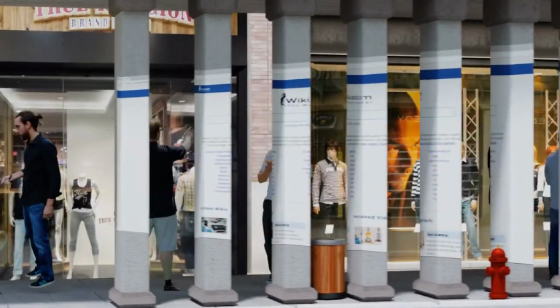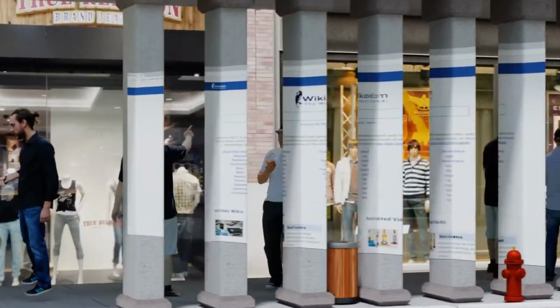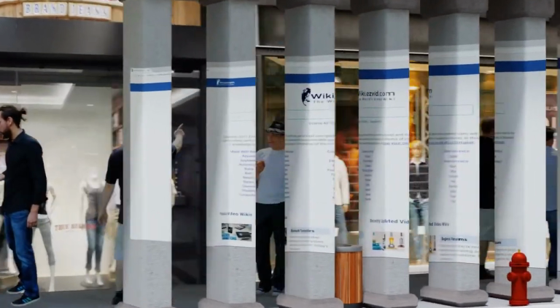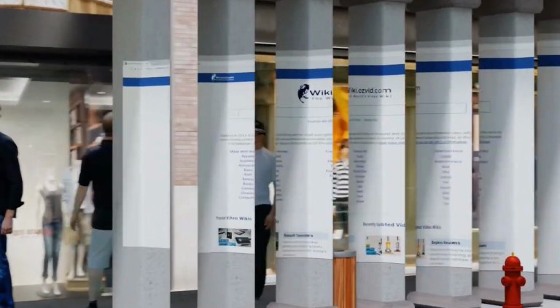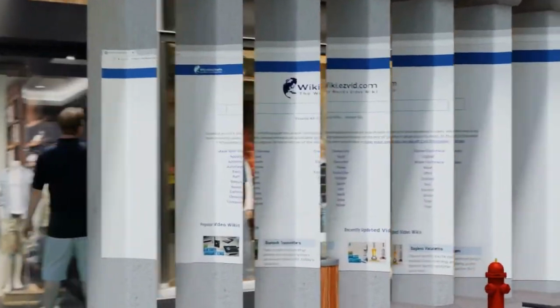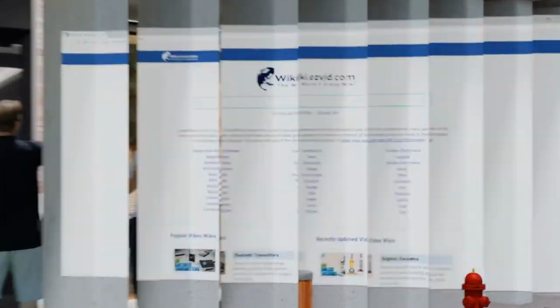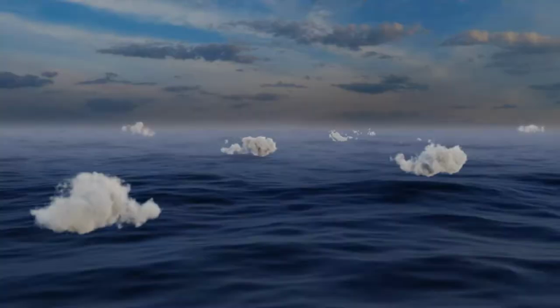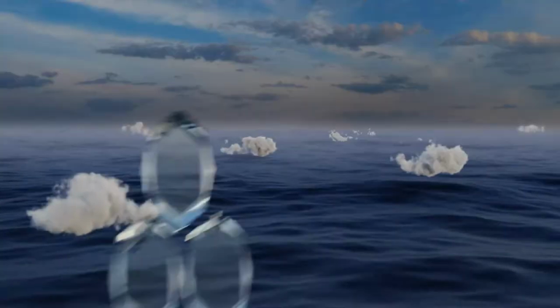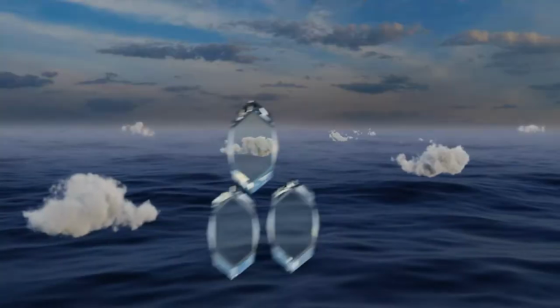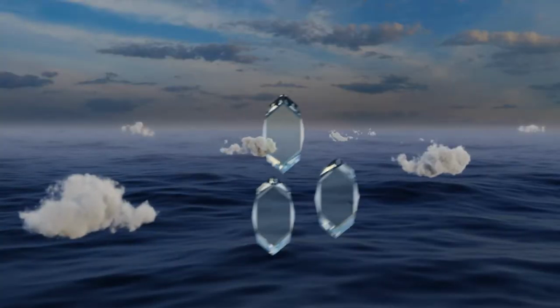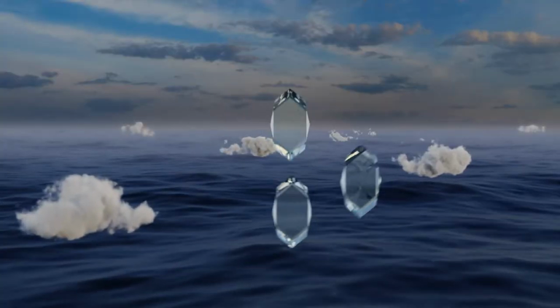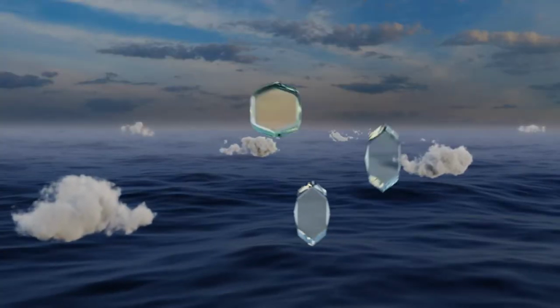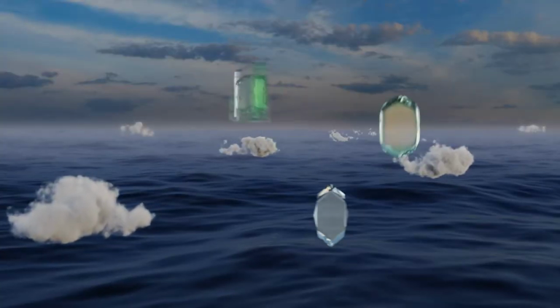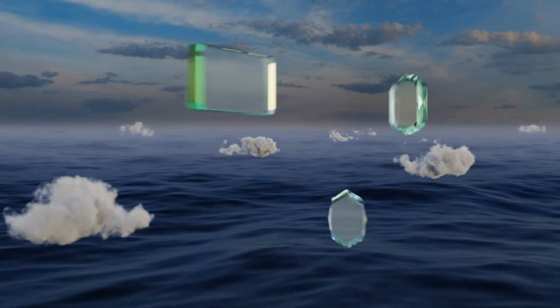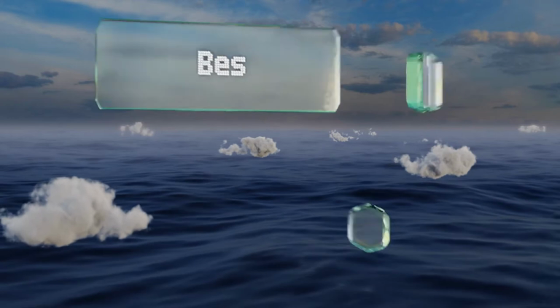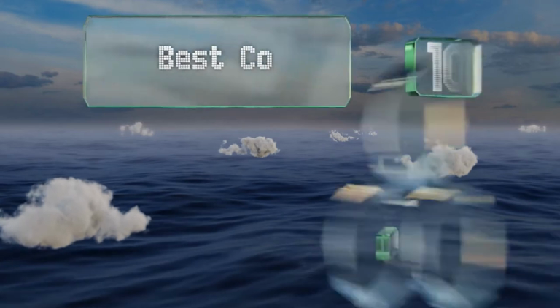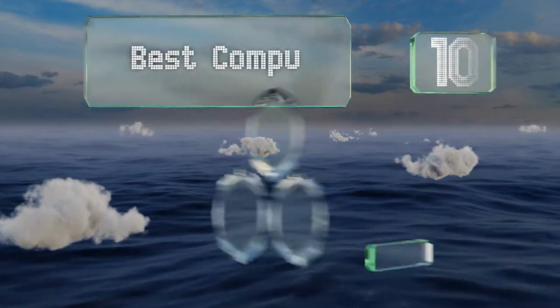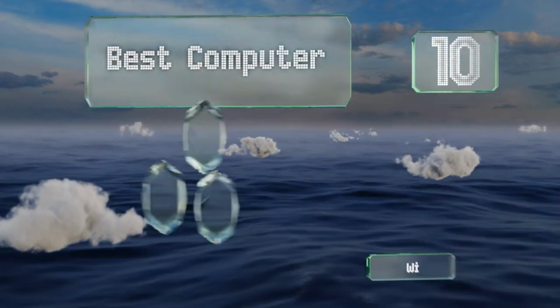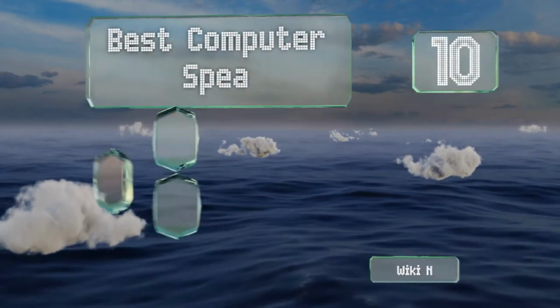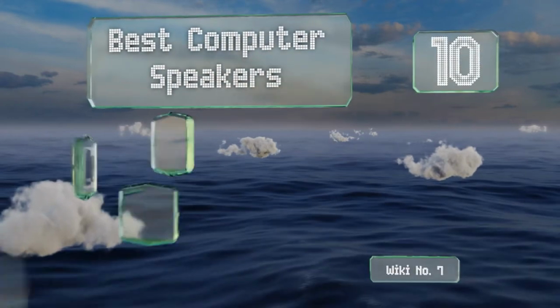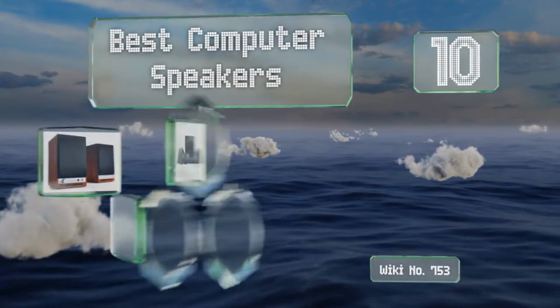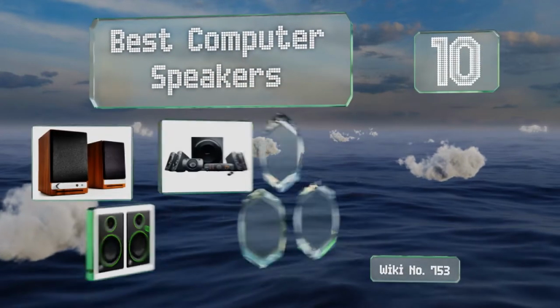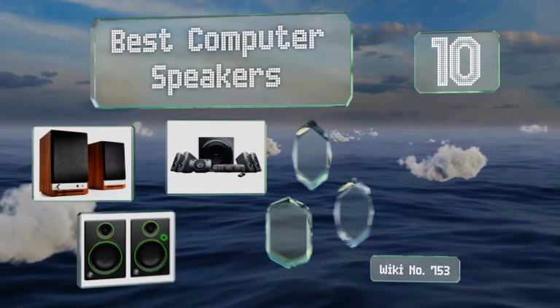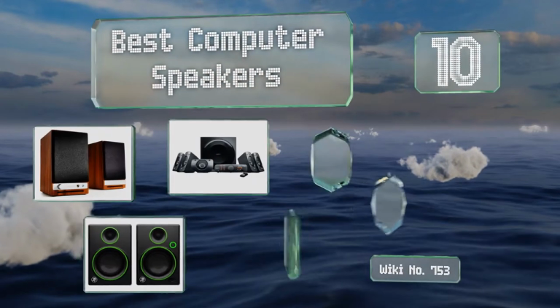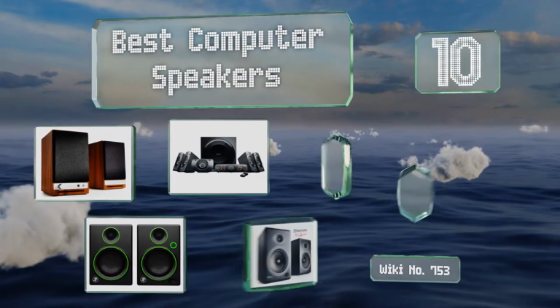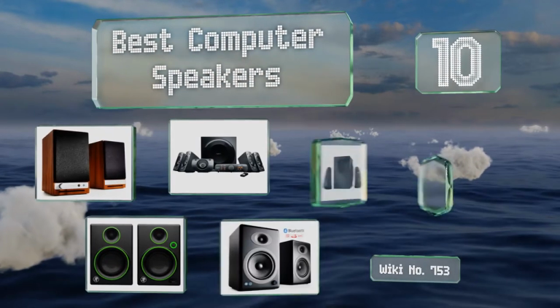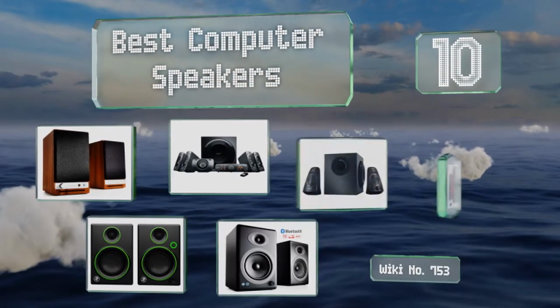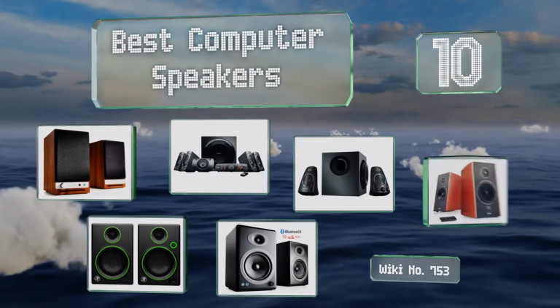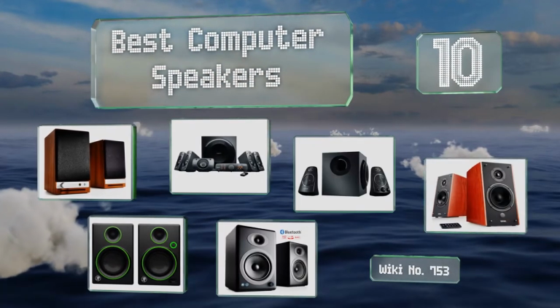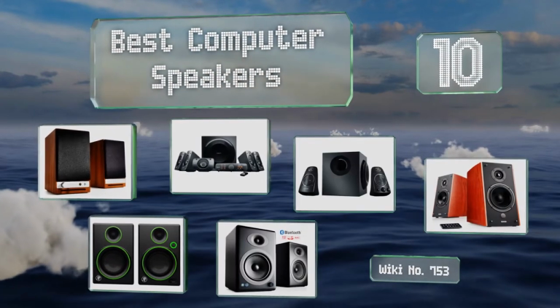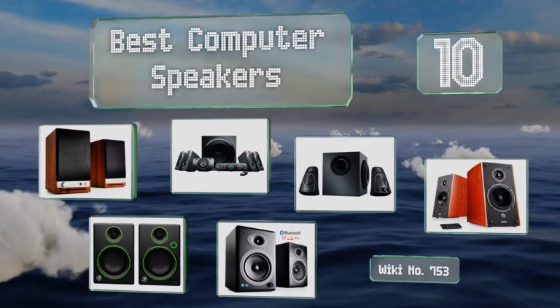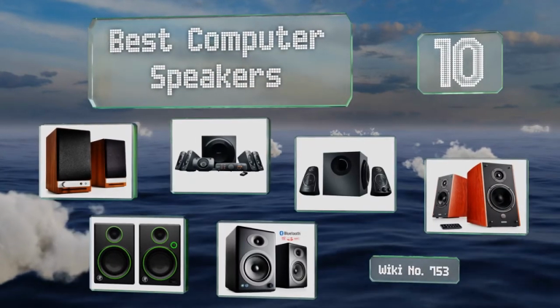Easyvid presents the 10 best computer speakers. Let's get started with the list.